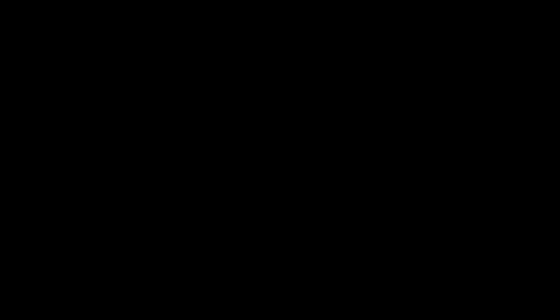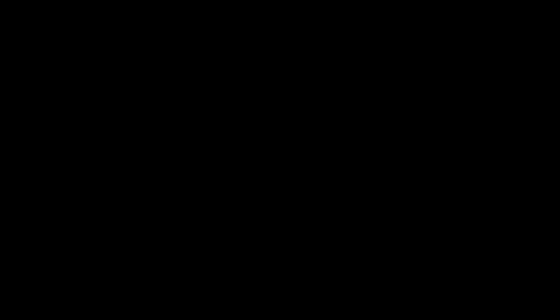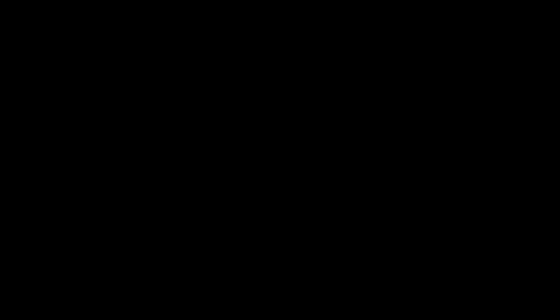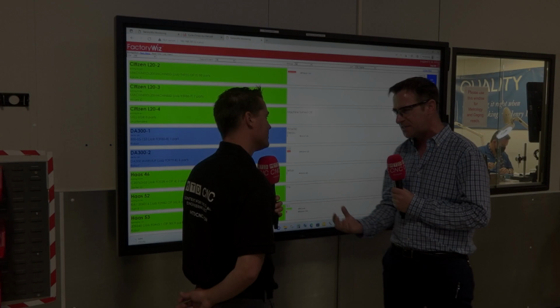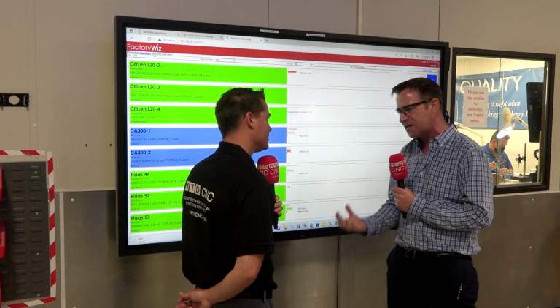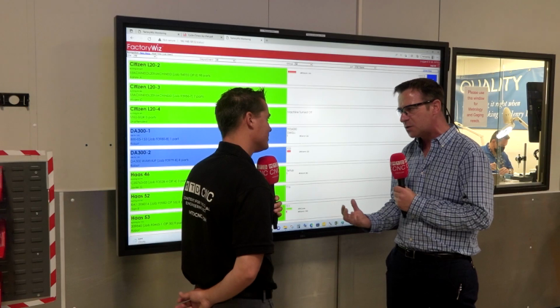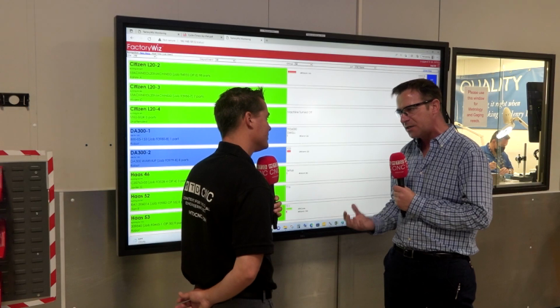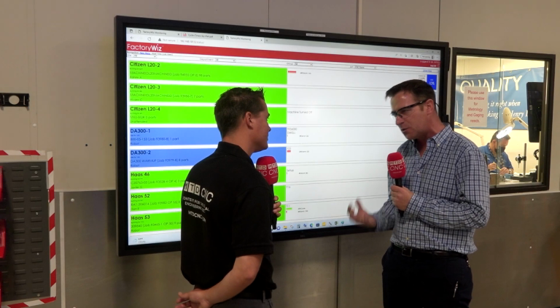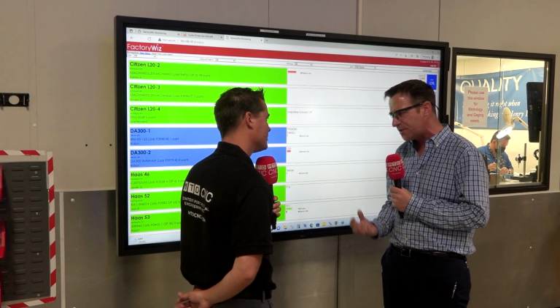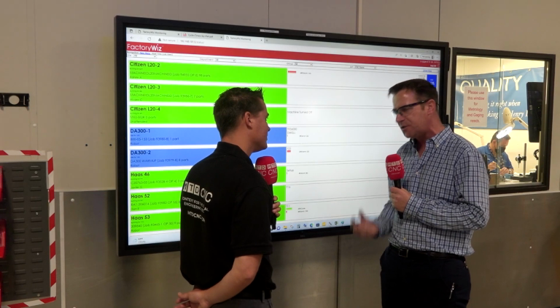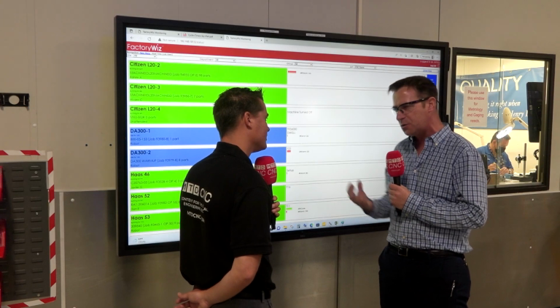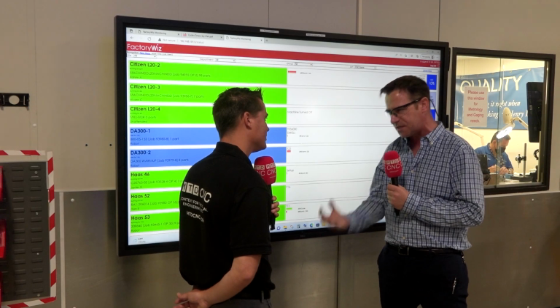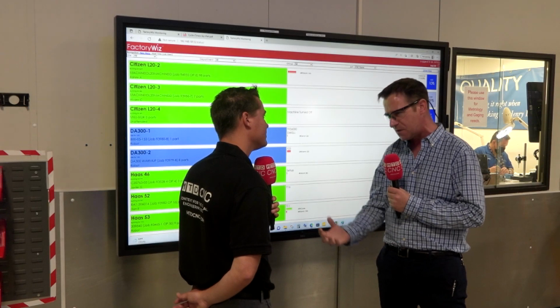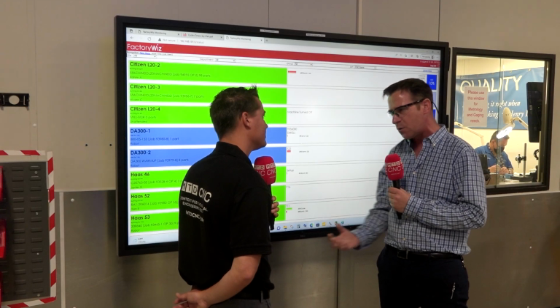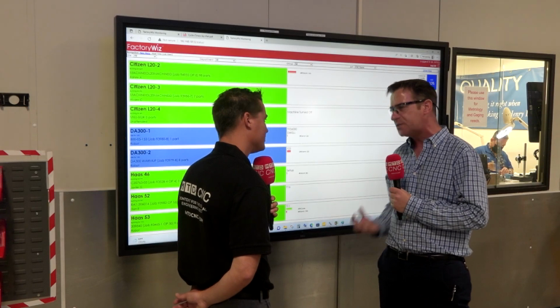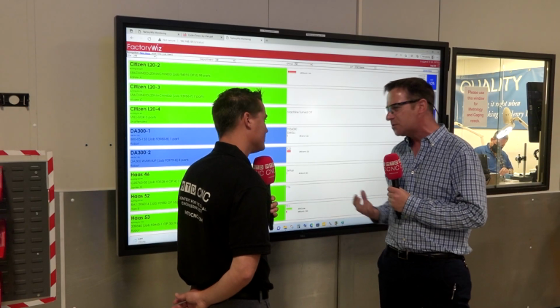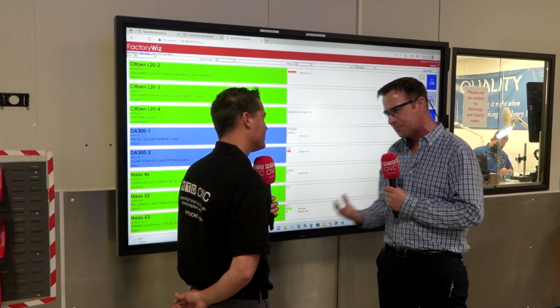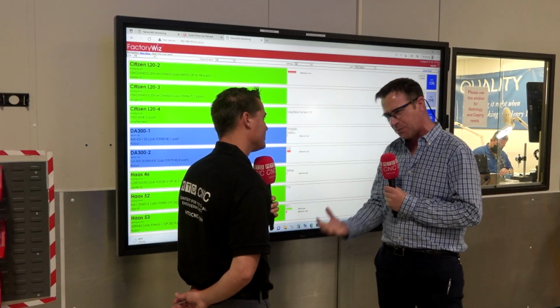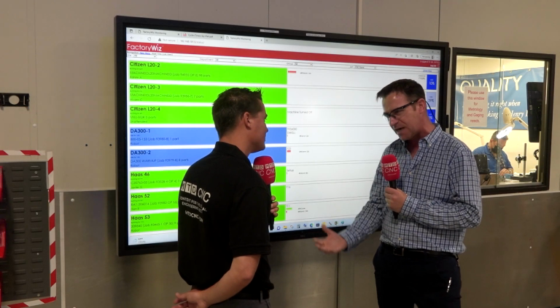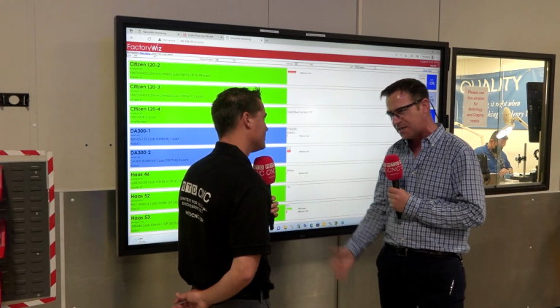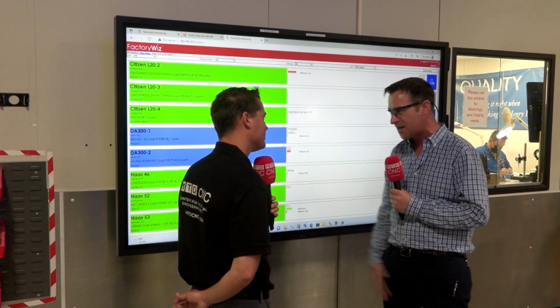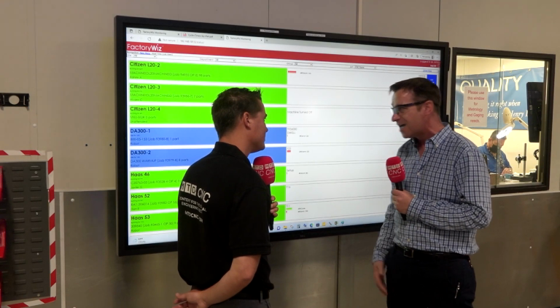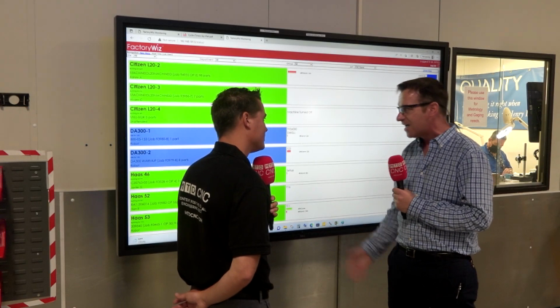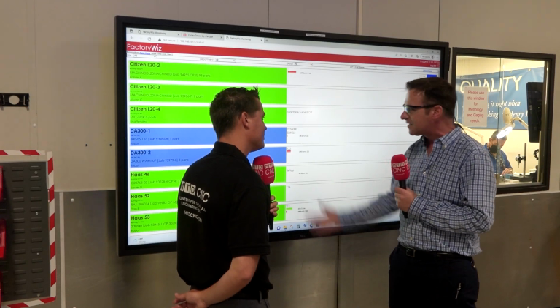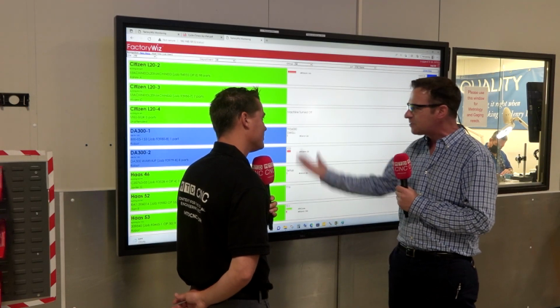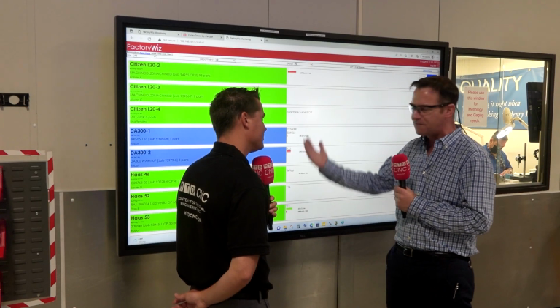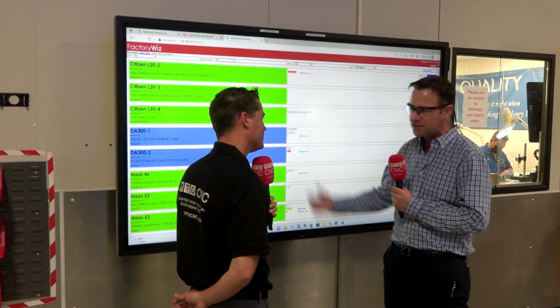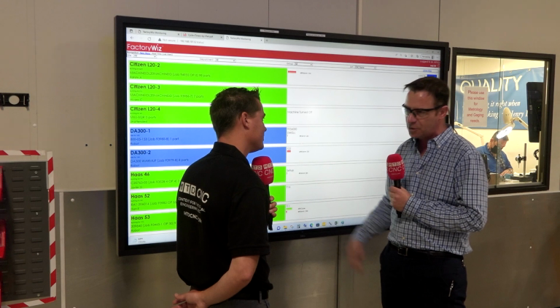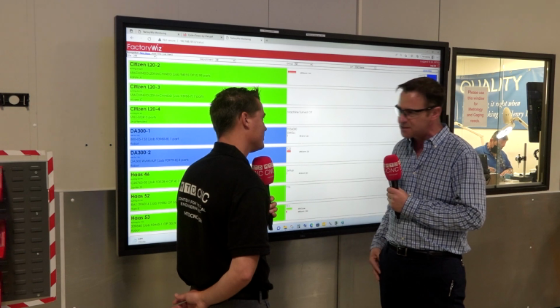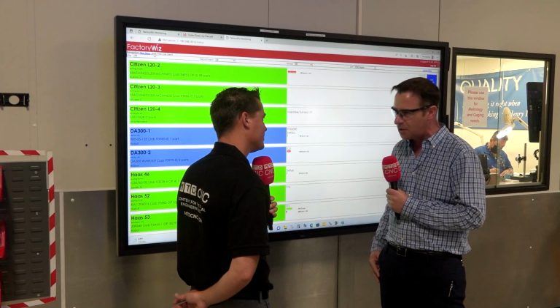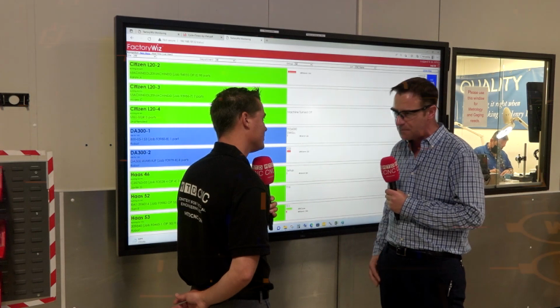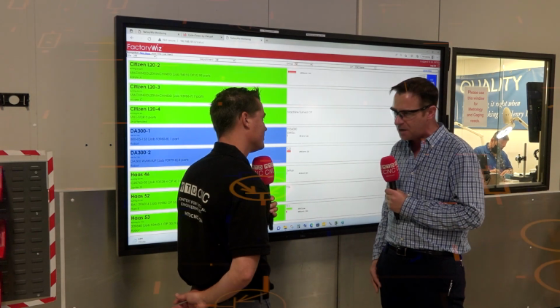Data is only good when you use it, when you do something with that data. And that's what FactoryWiz is all about.